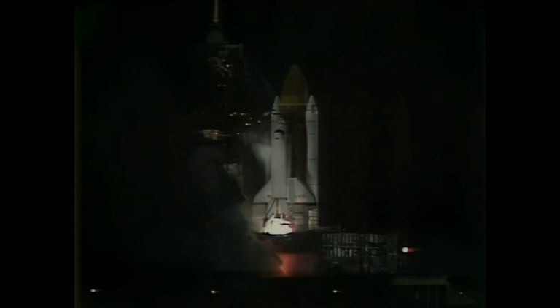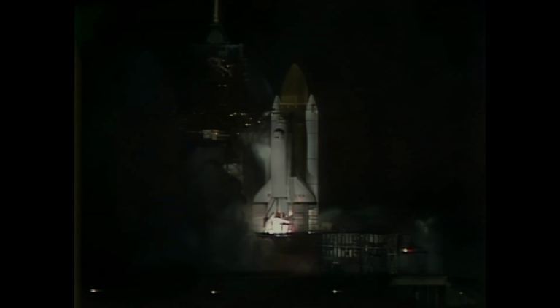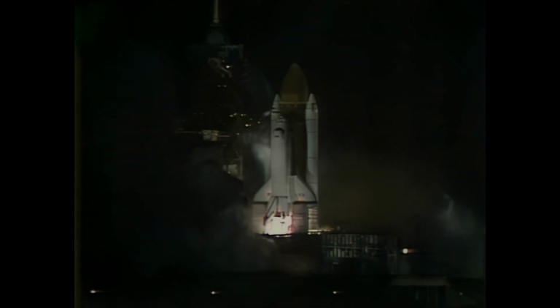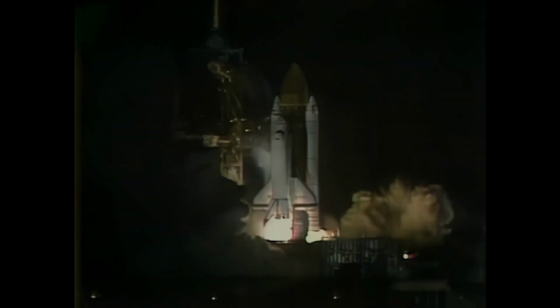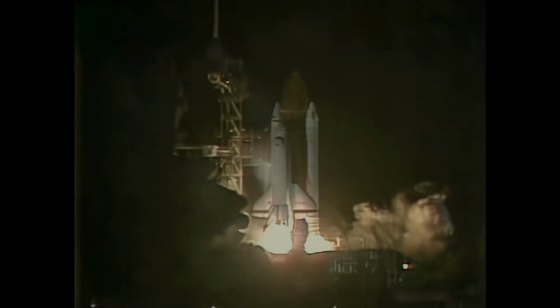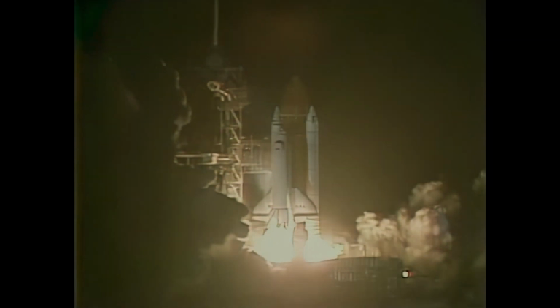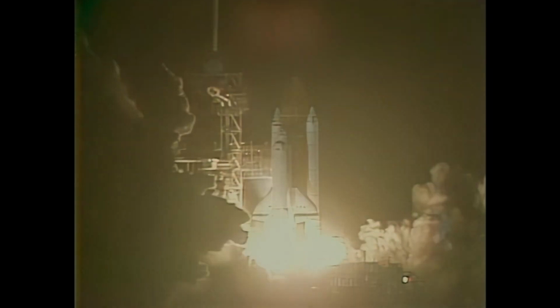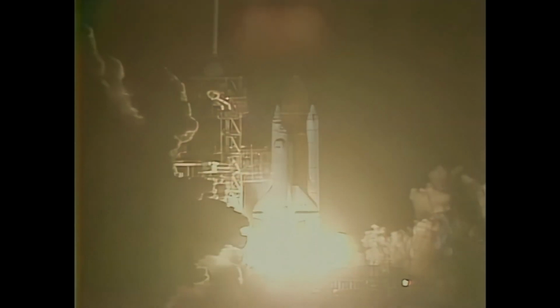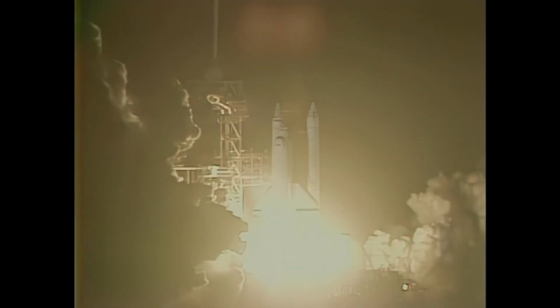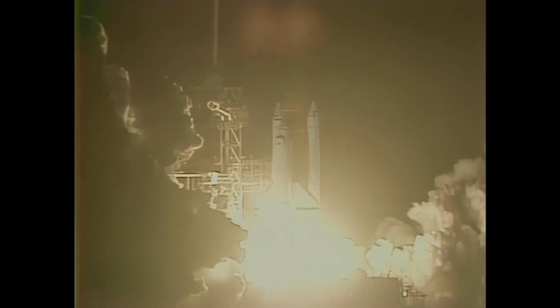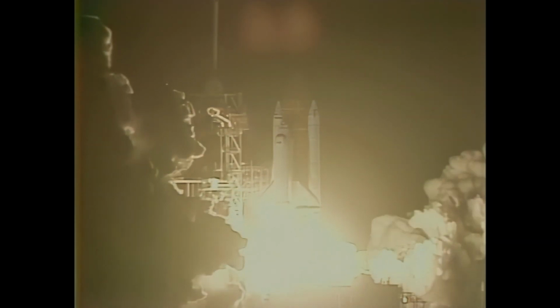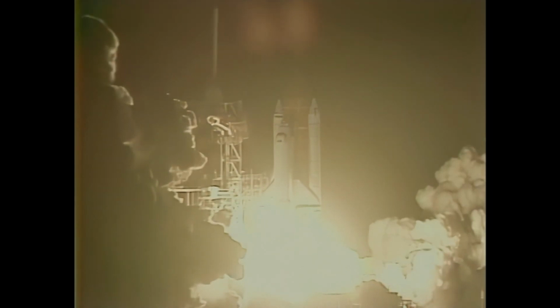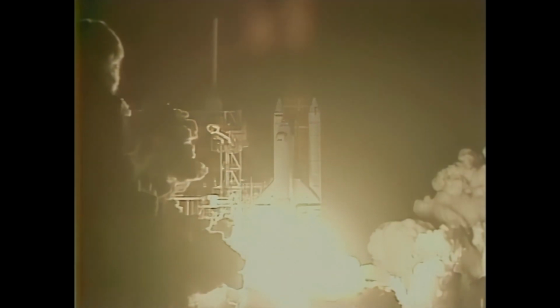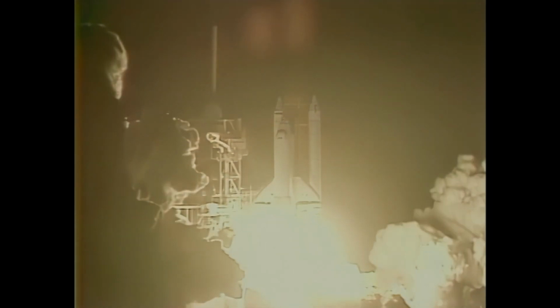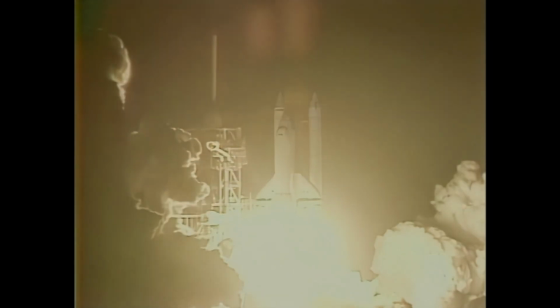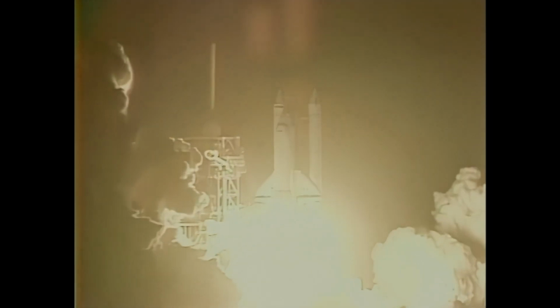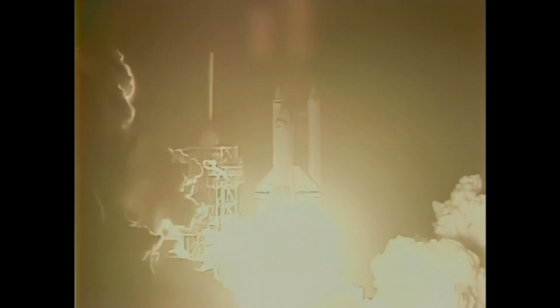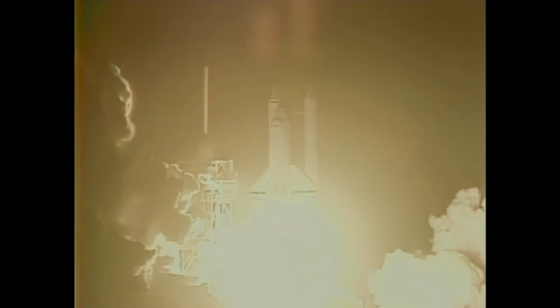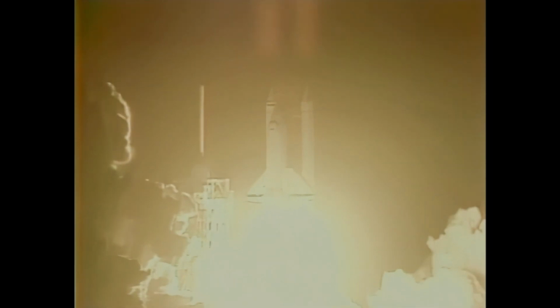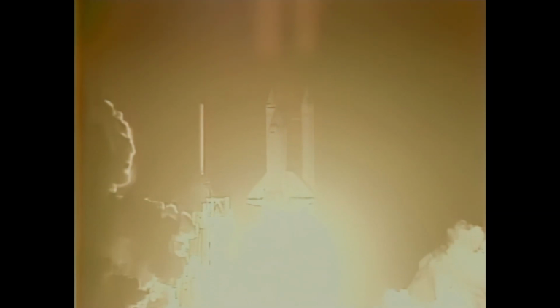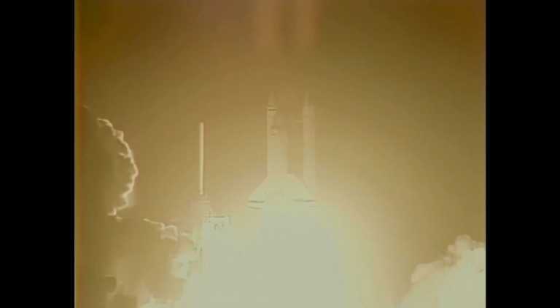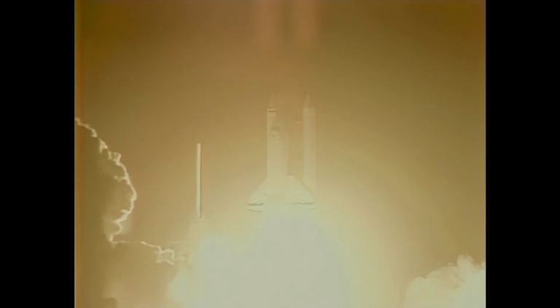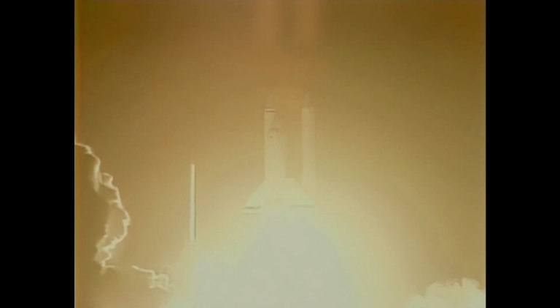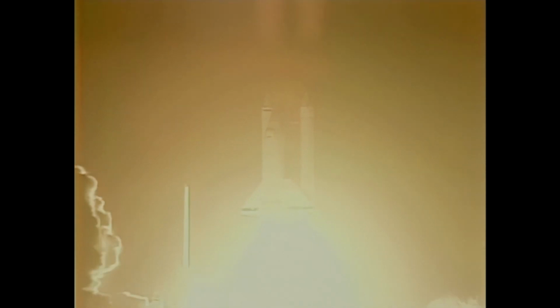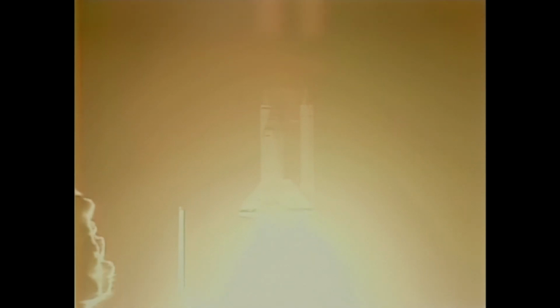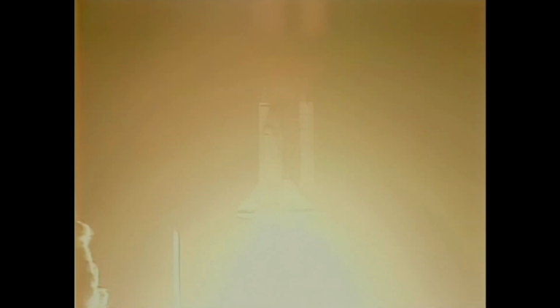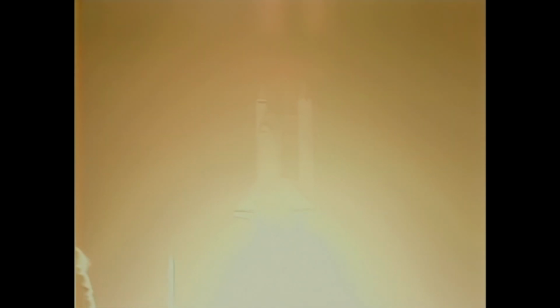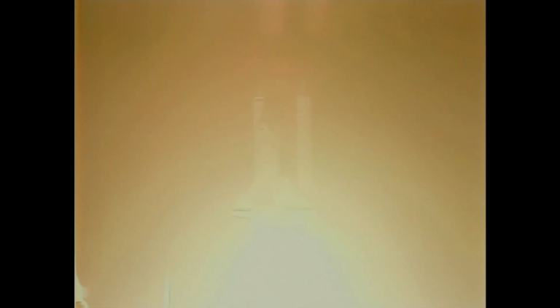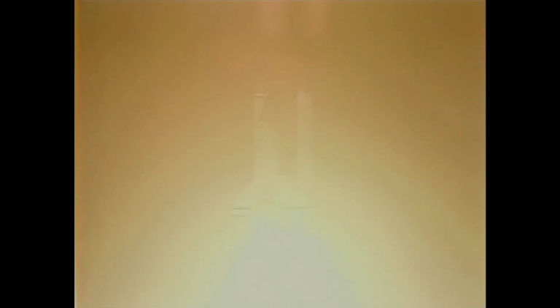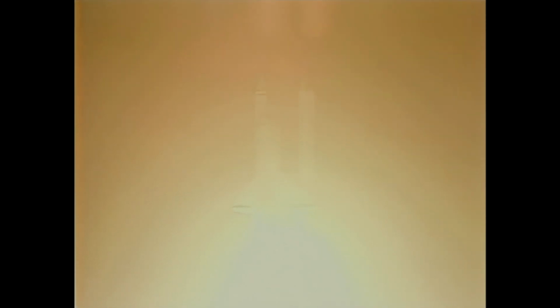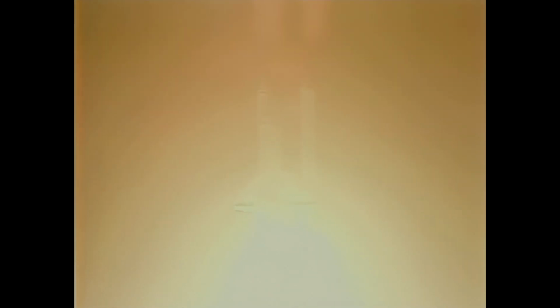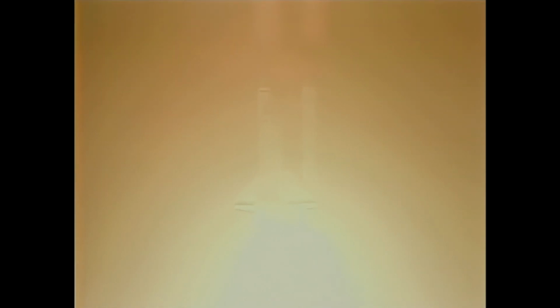We have ignition. We have liftoff. Liftoff of Columbia on Mission 61C, and the shuttle has cleared the tower.